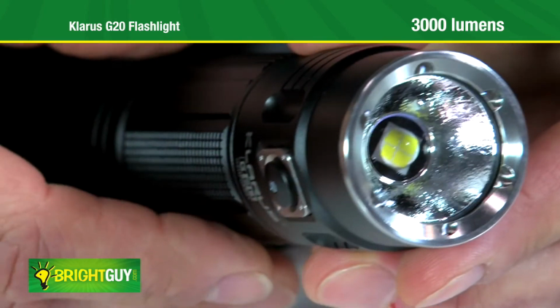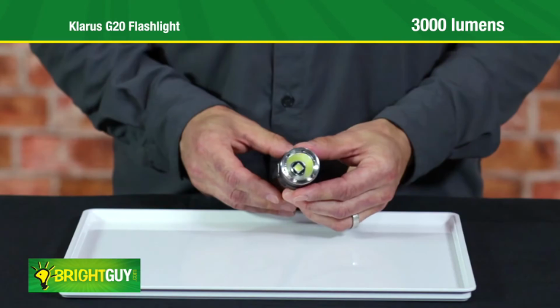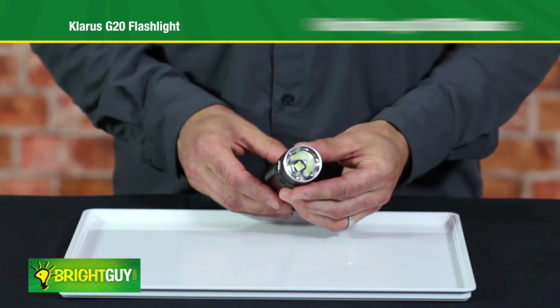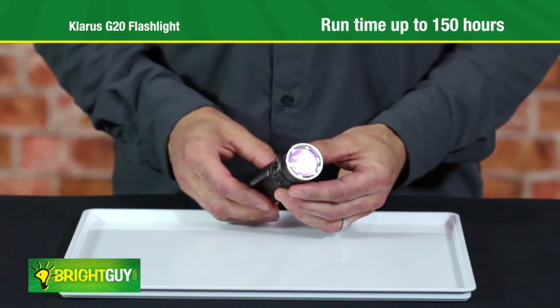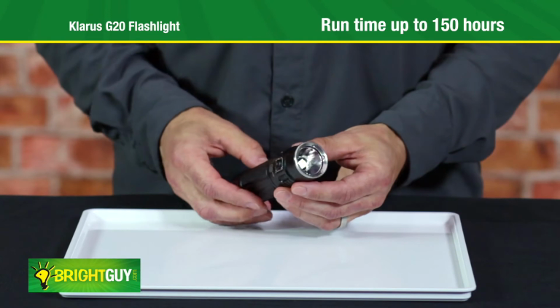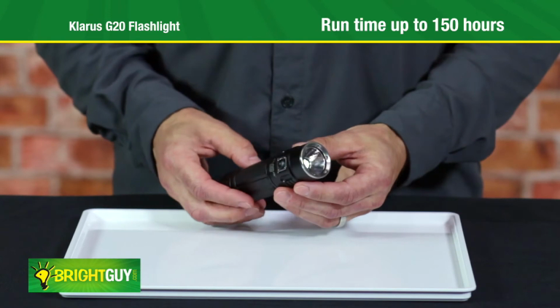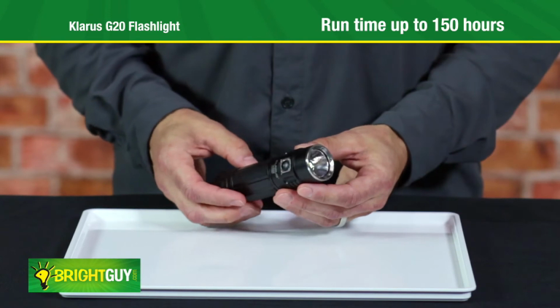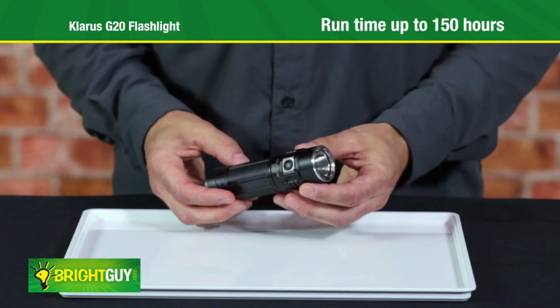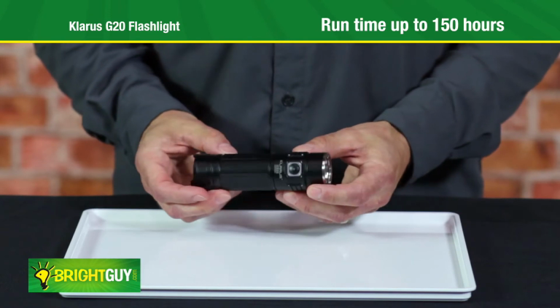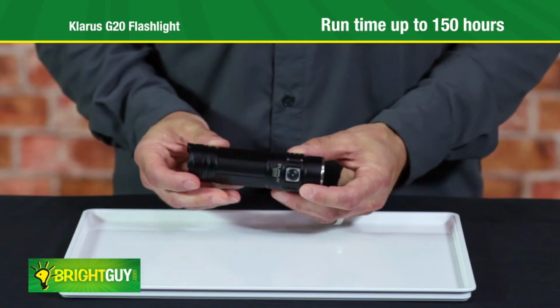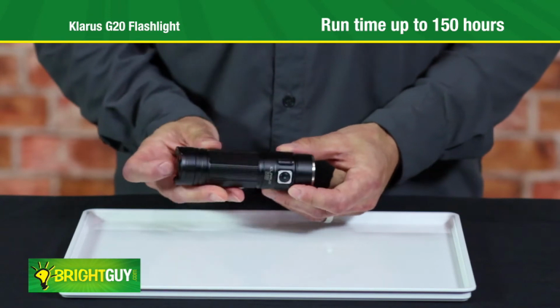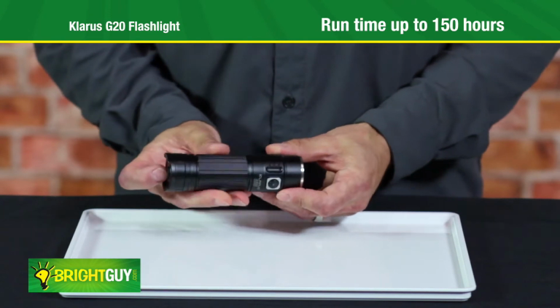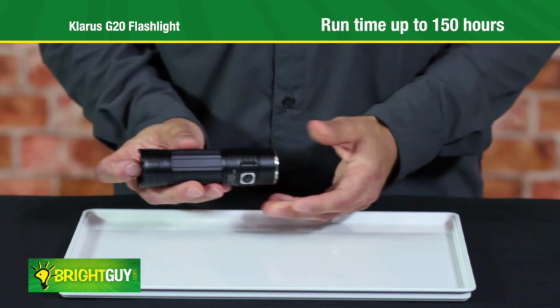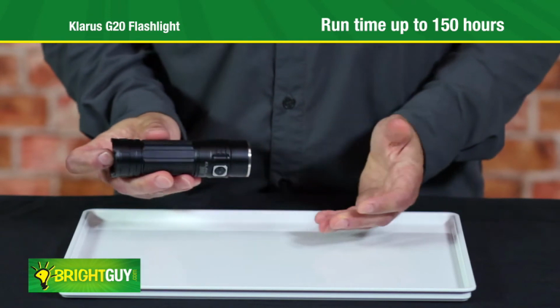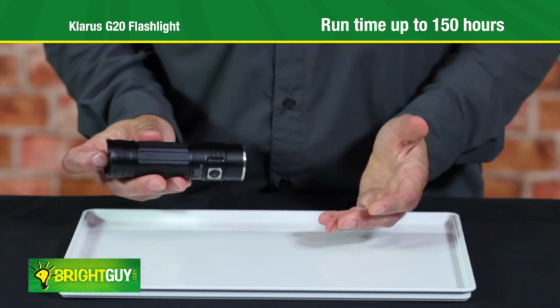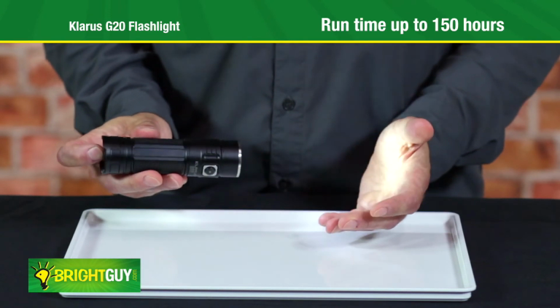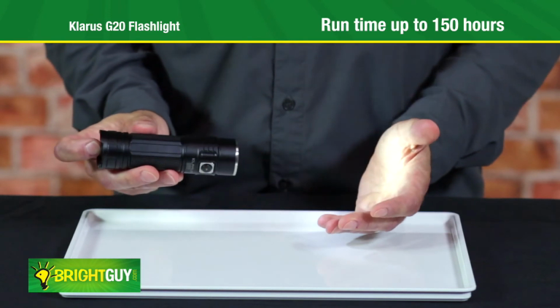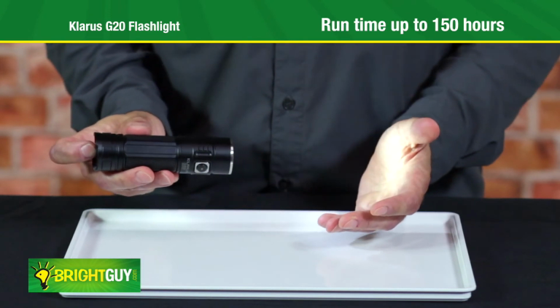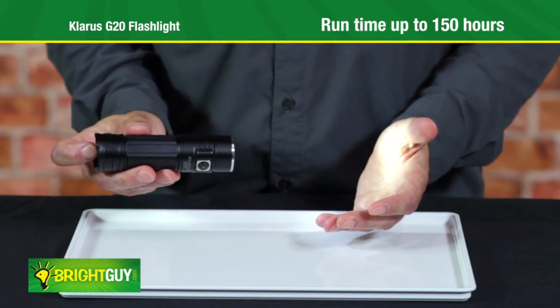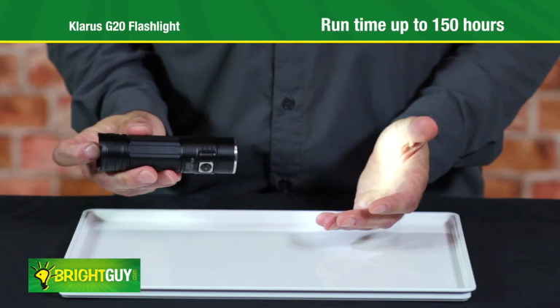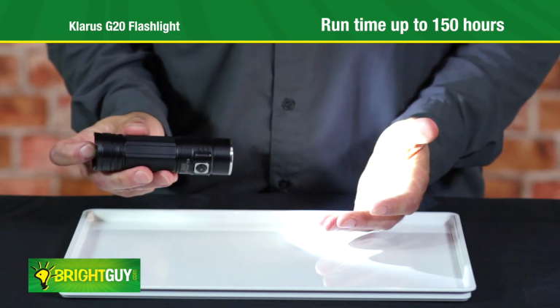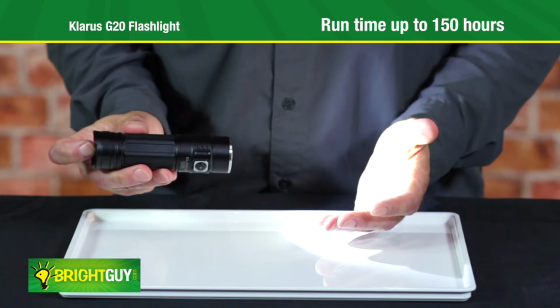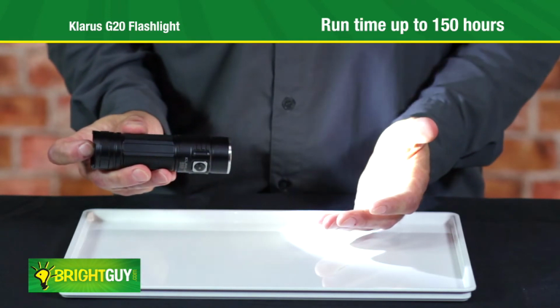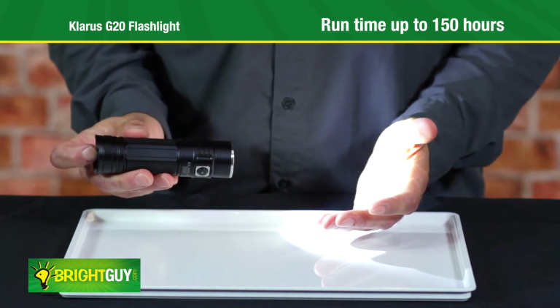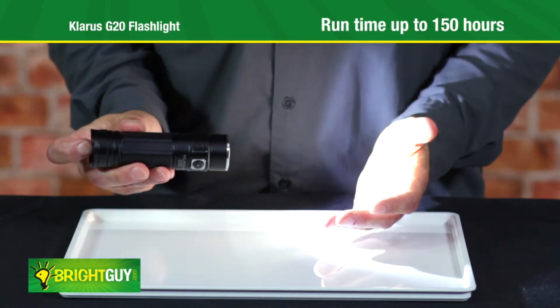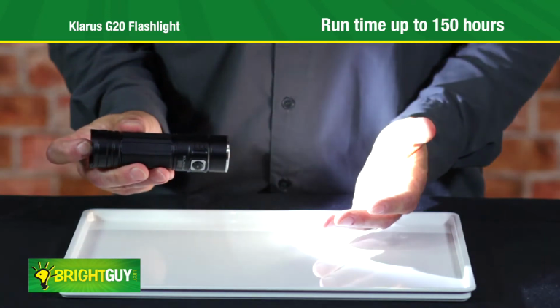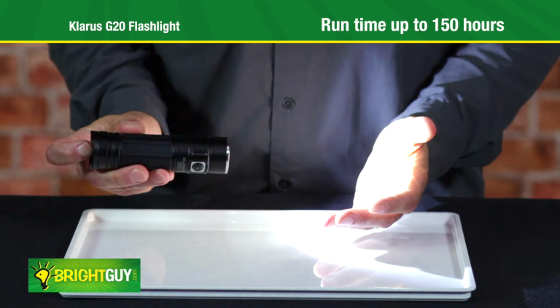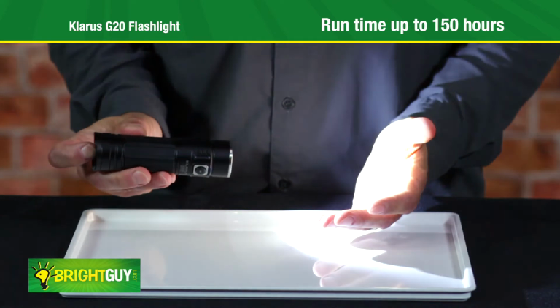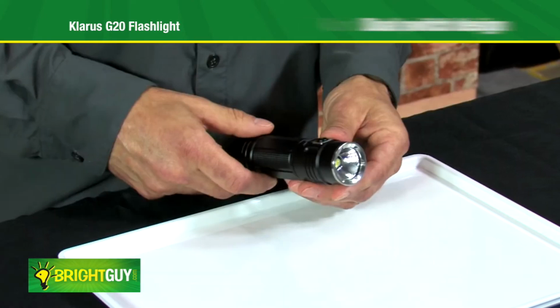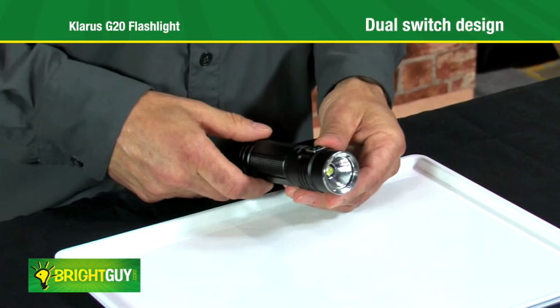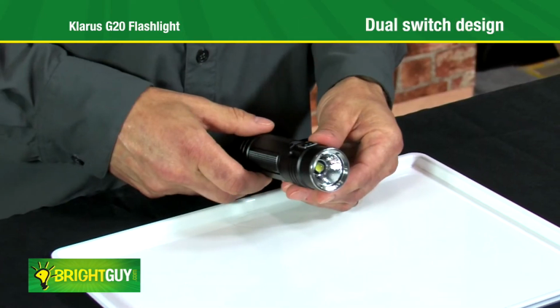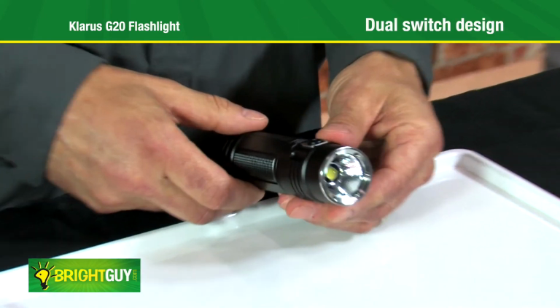Don't need that much light? Switch to one of the three lower brightness levels to extend the run time up to 150 hours.